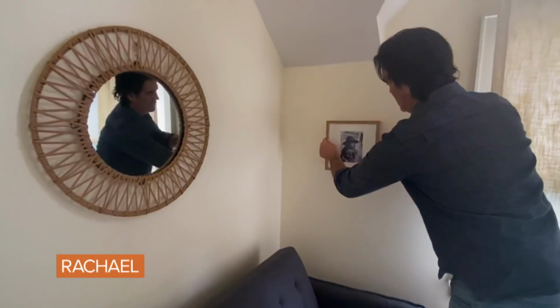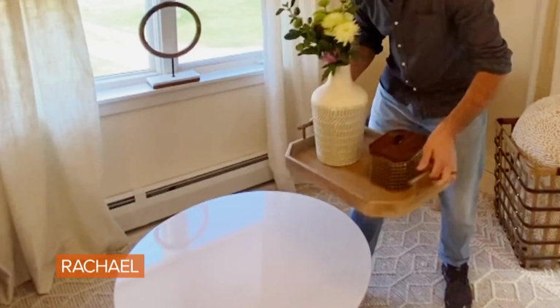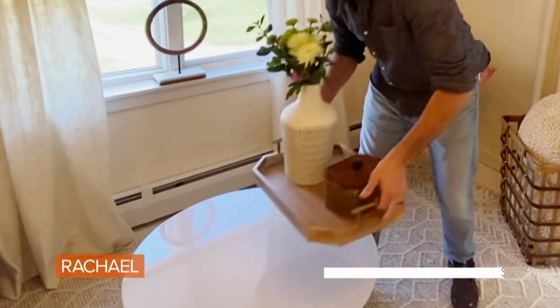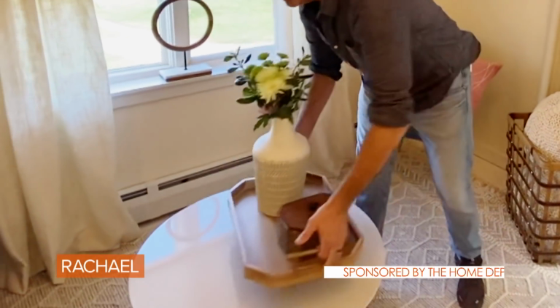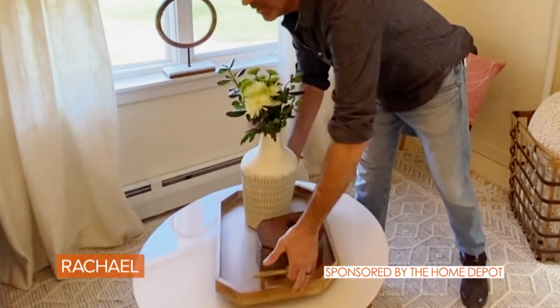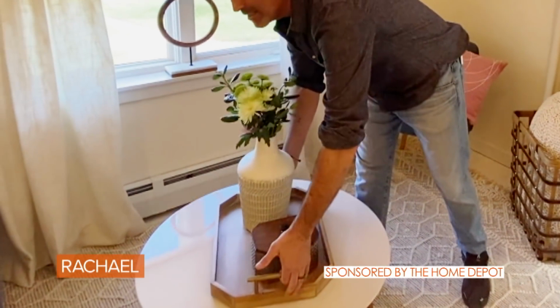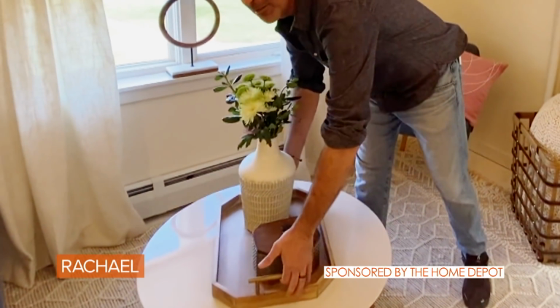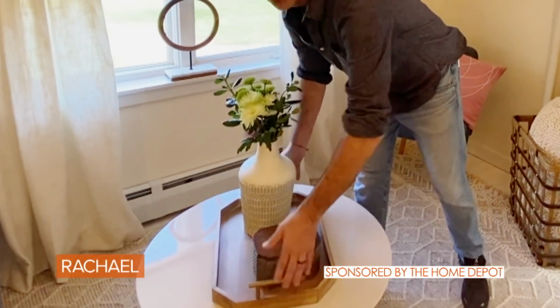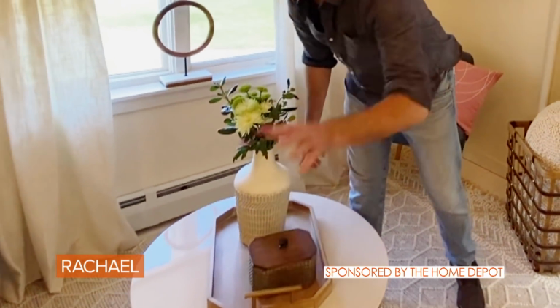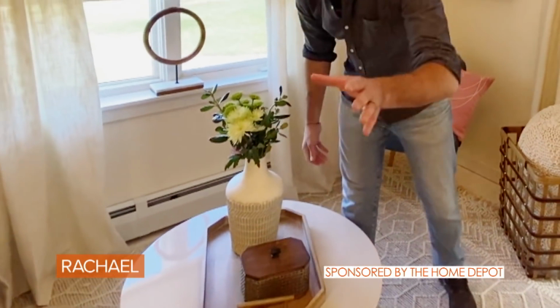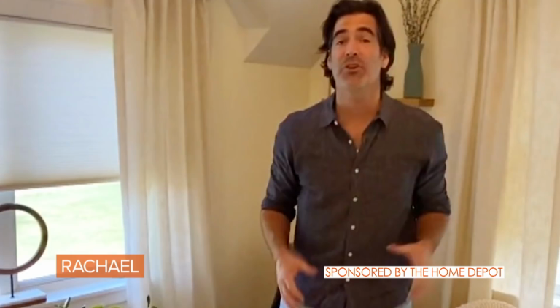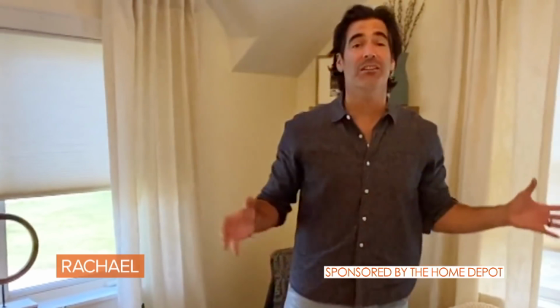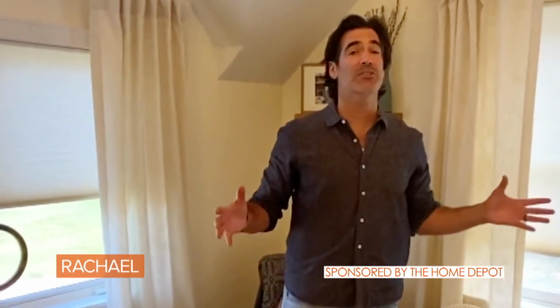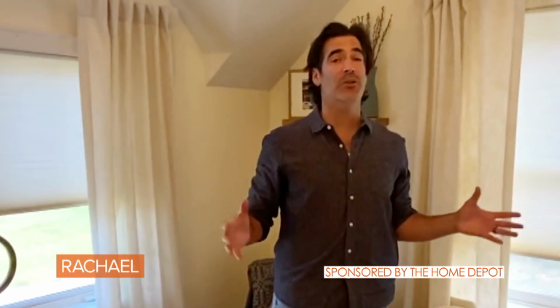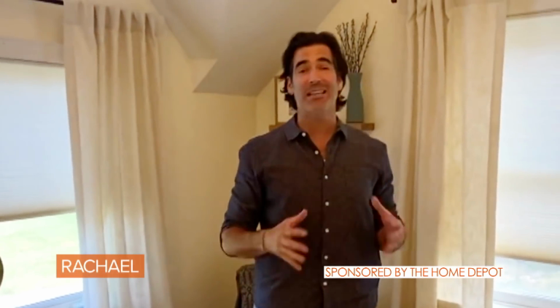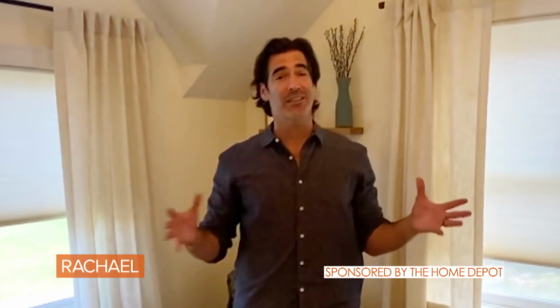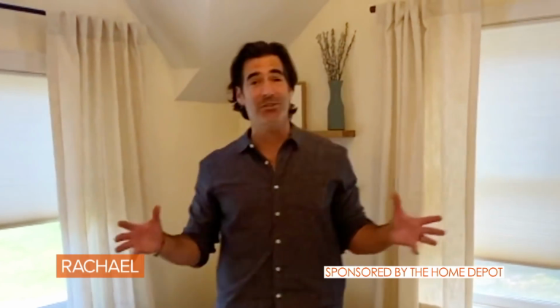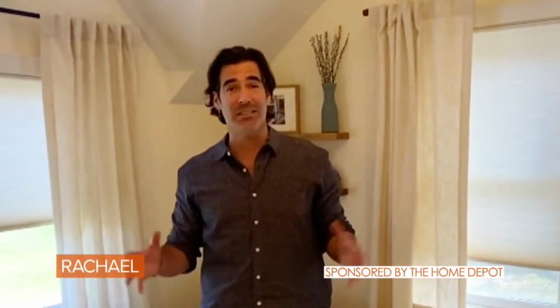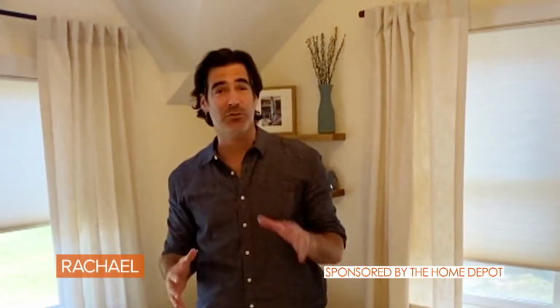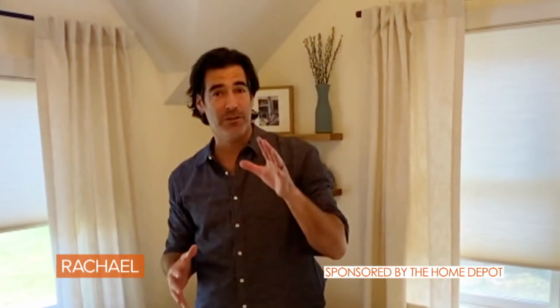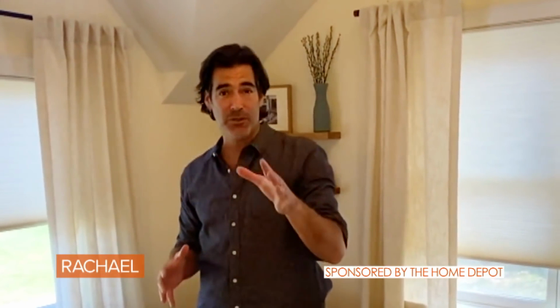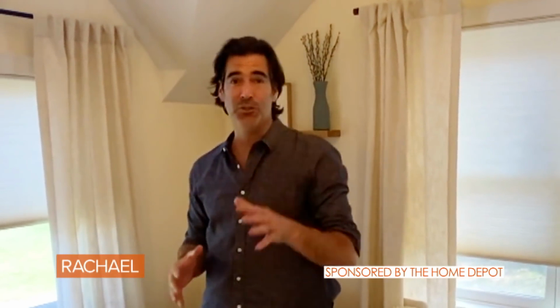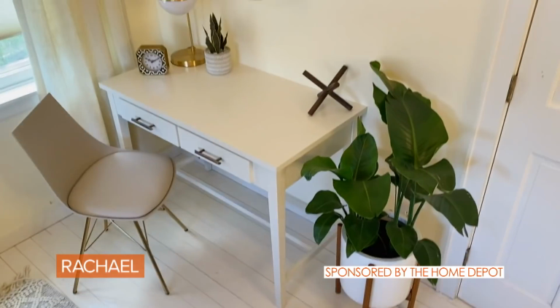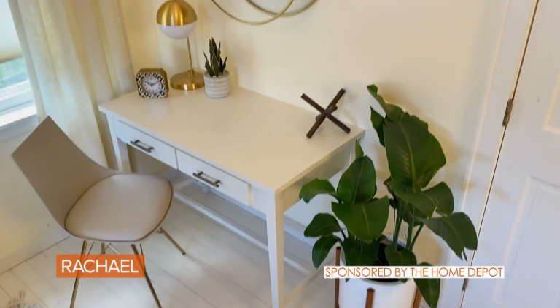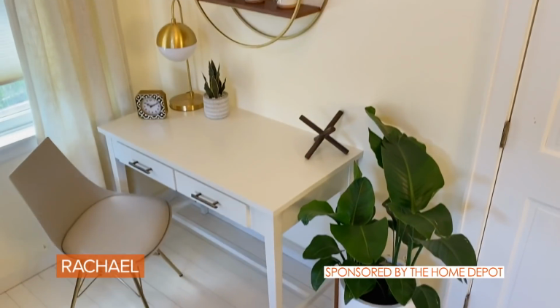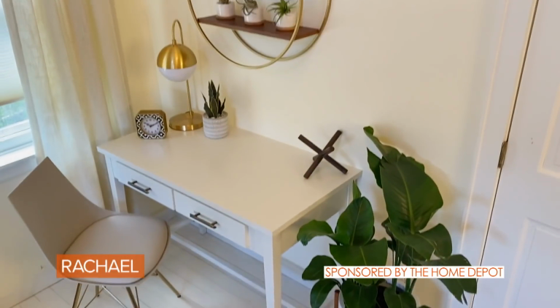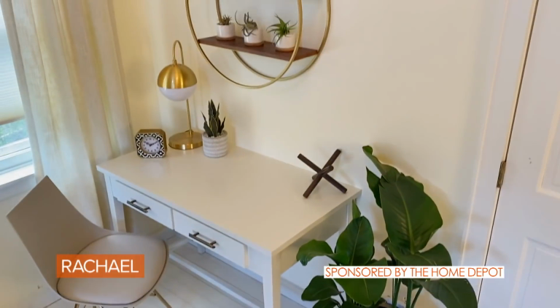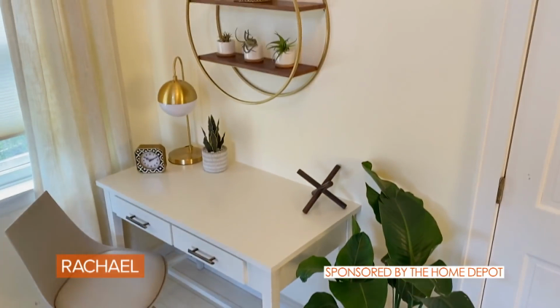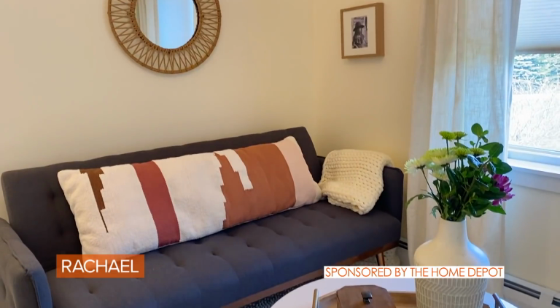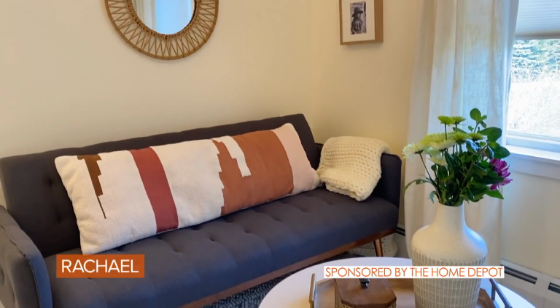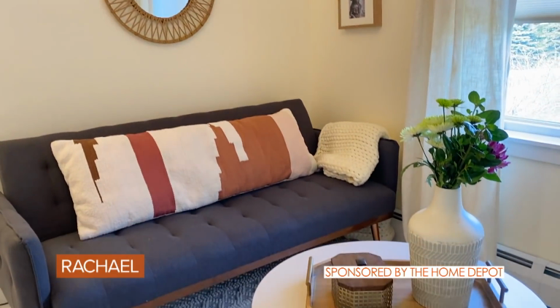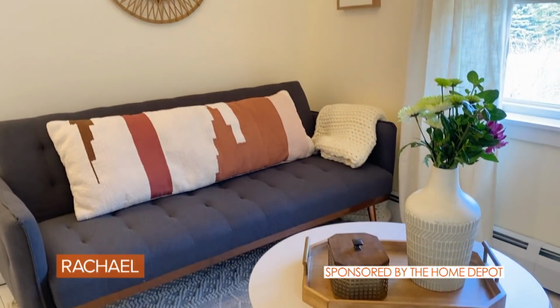All this stuff is from homedepot.com. Their online store has everything you need to create a functional work from home multipurpose space.